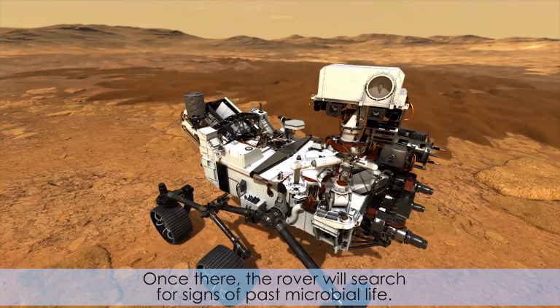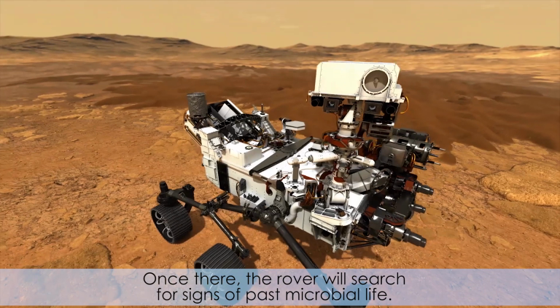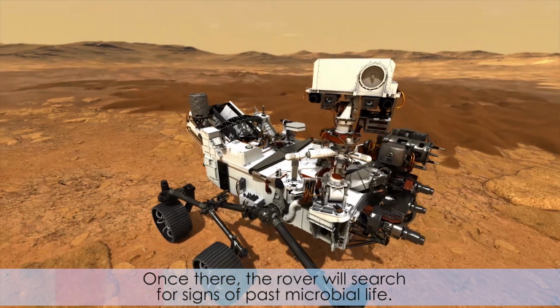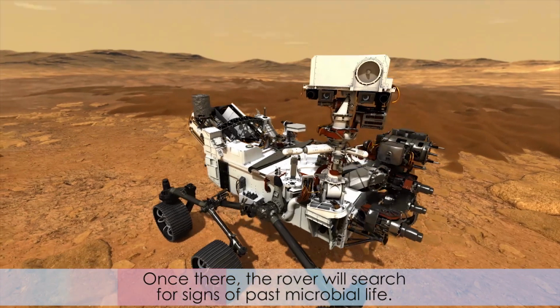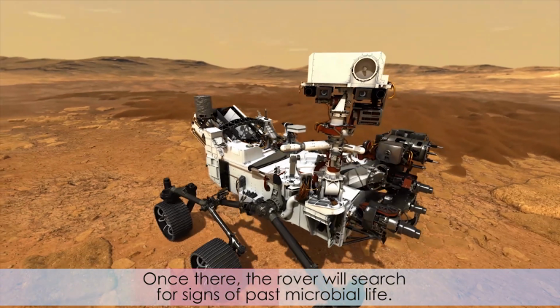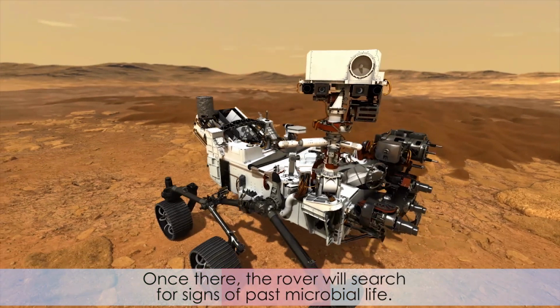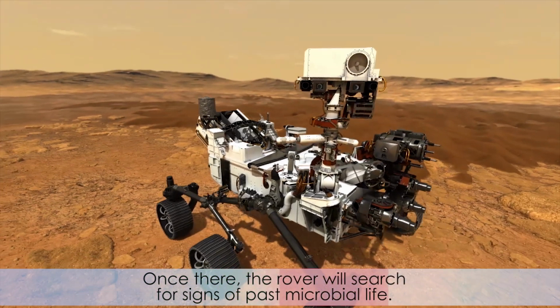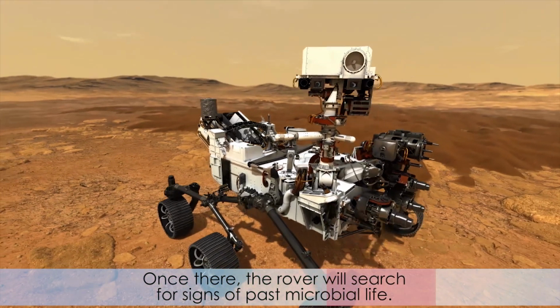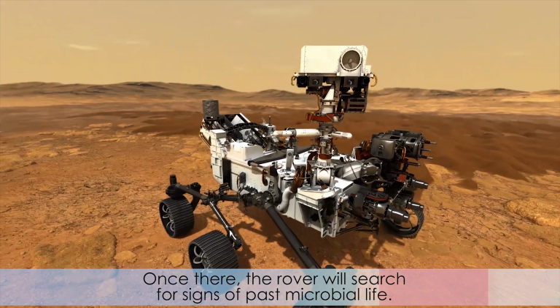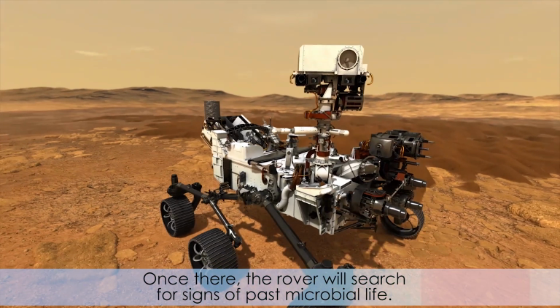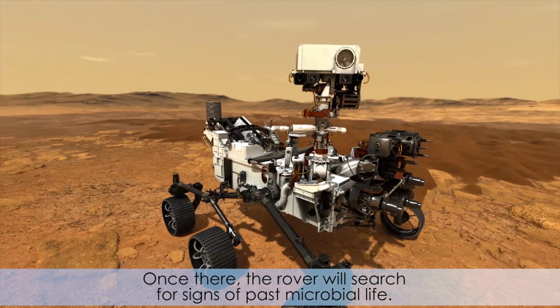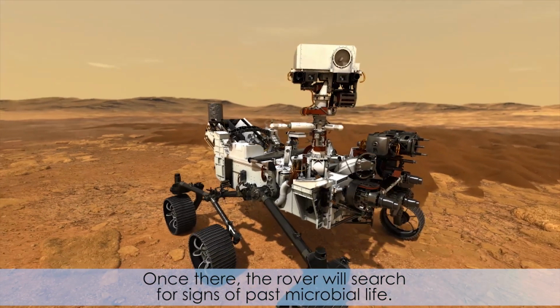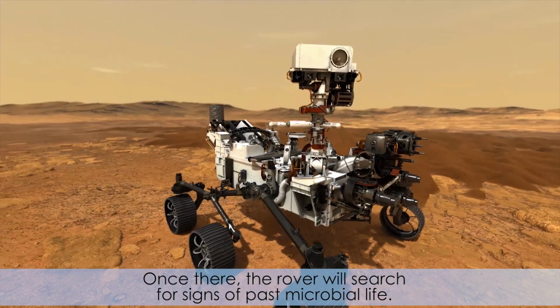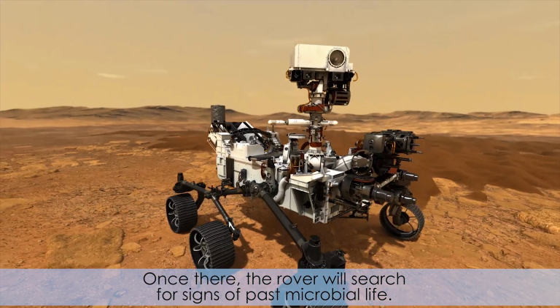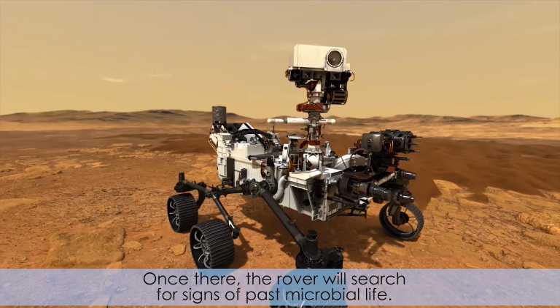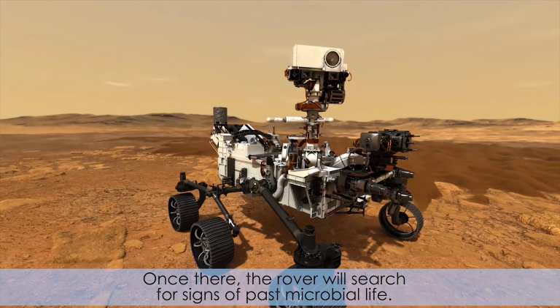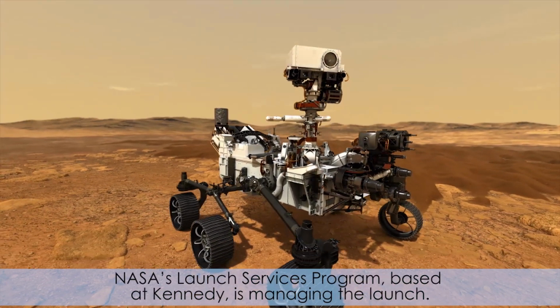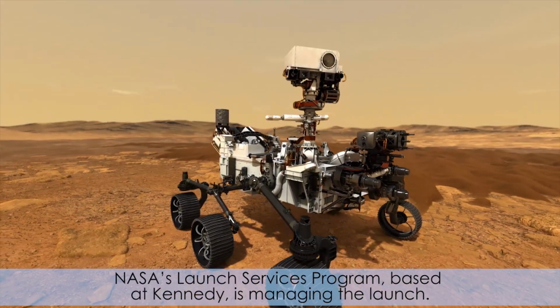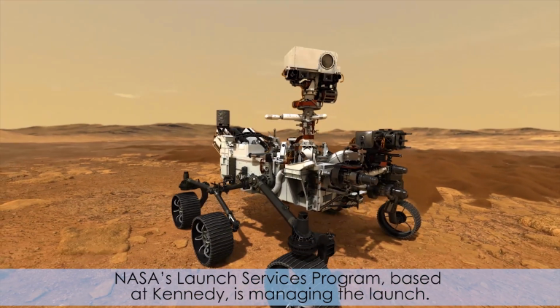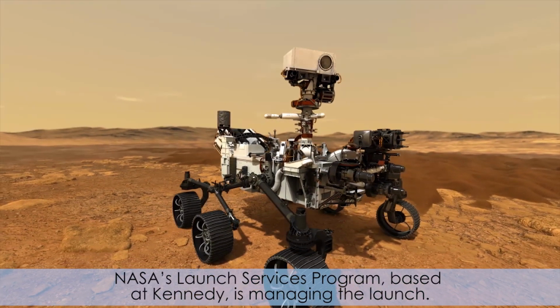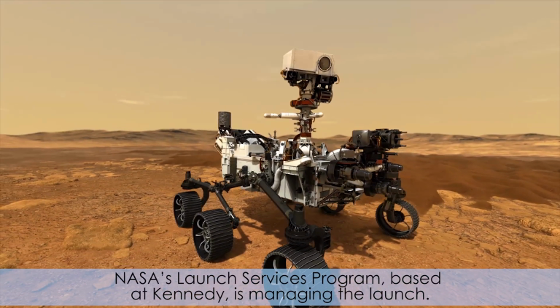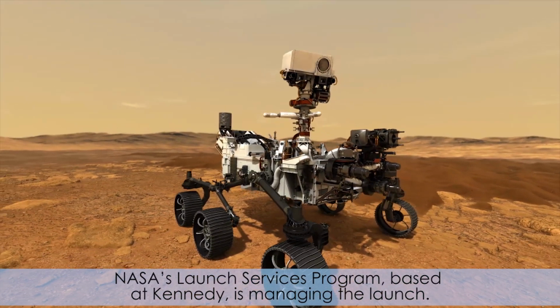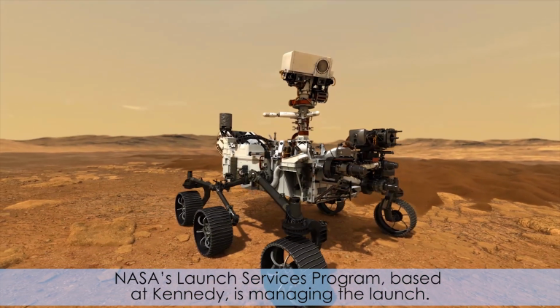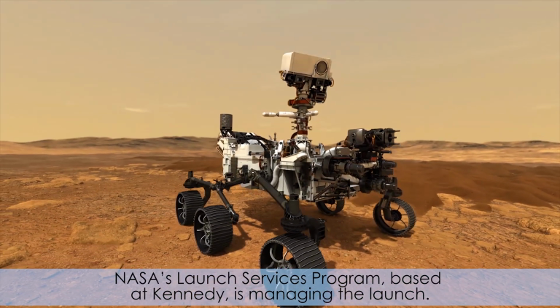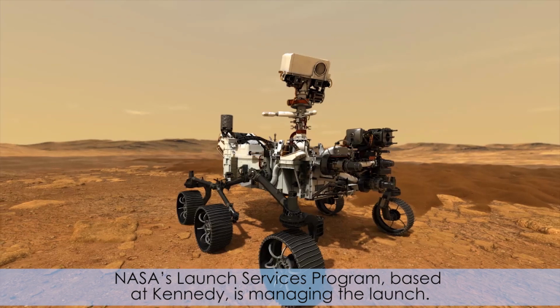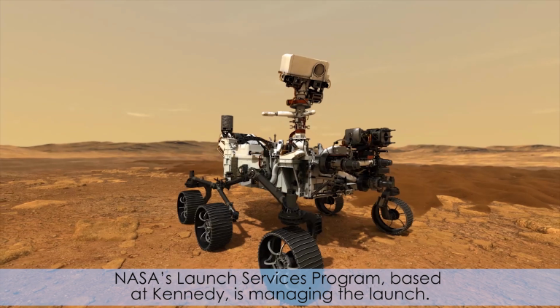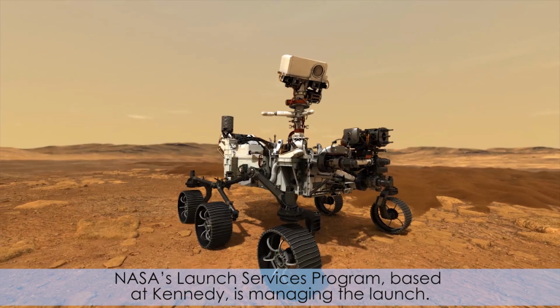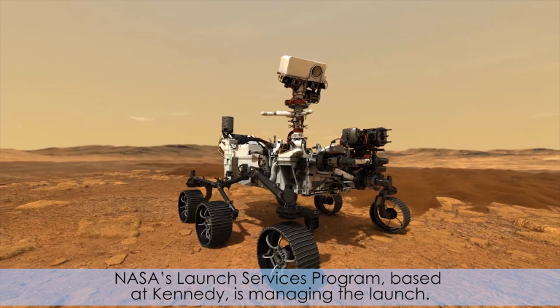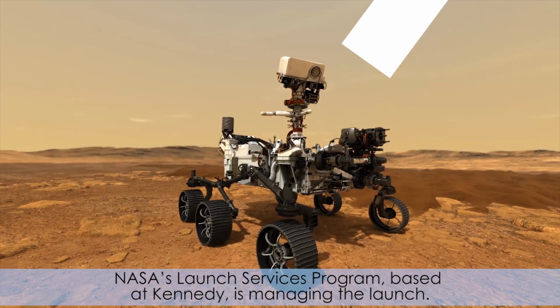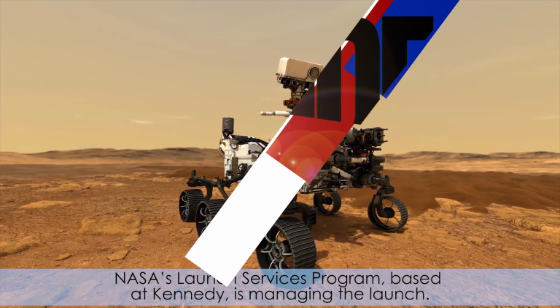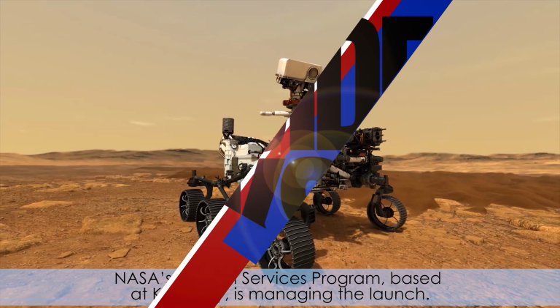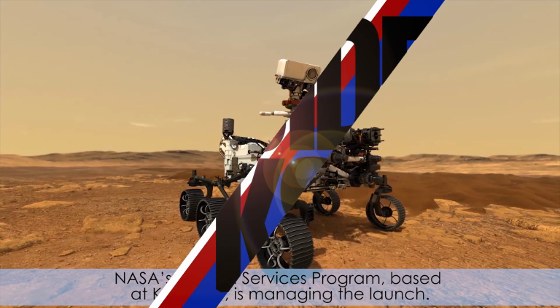Once there, the rover will search for signs of past microbial life. NASA's Launch Service Program, based at Kennedy, is managing the launch.